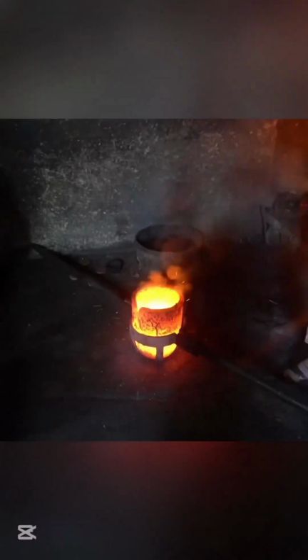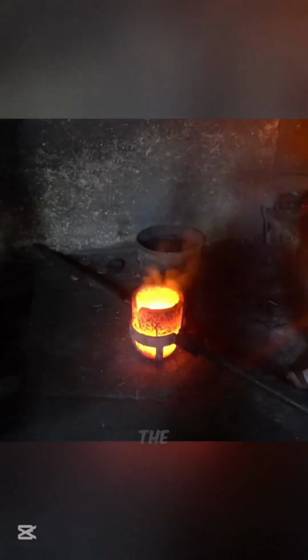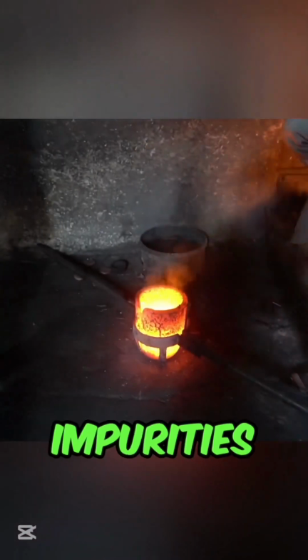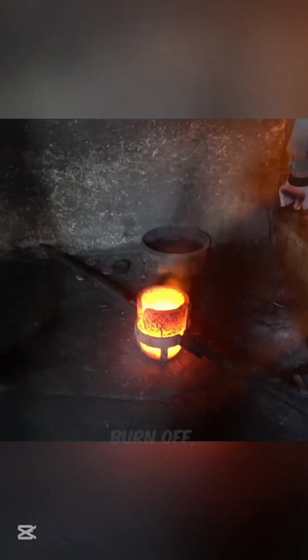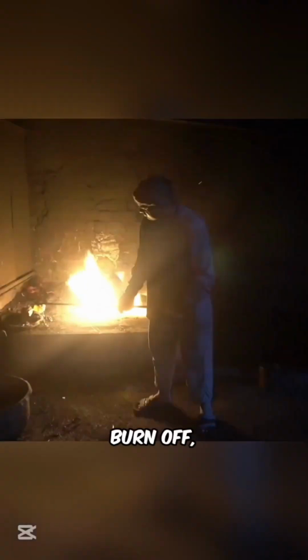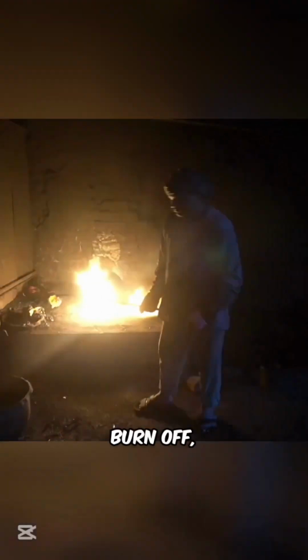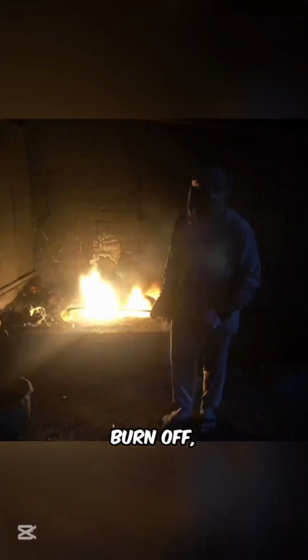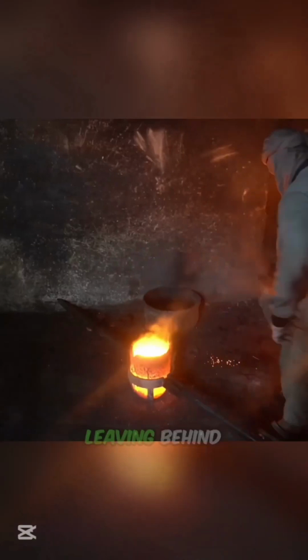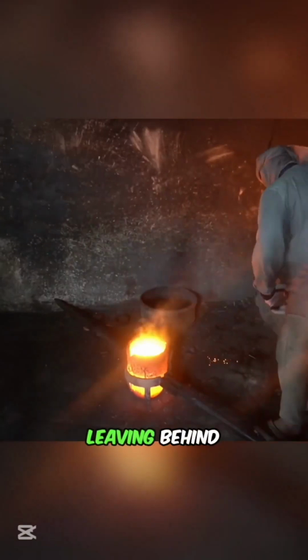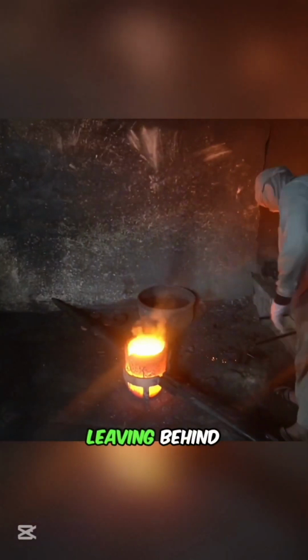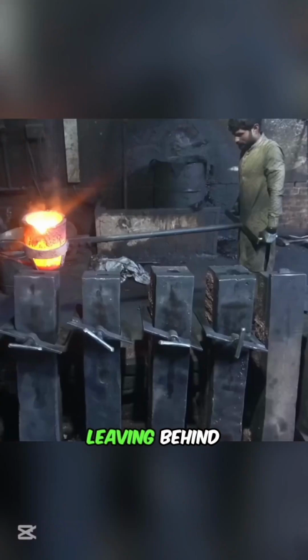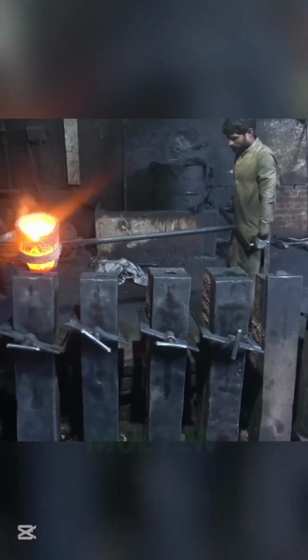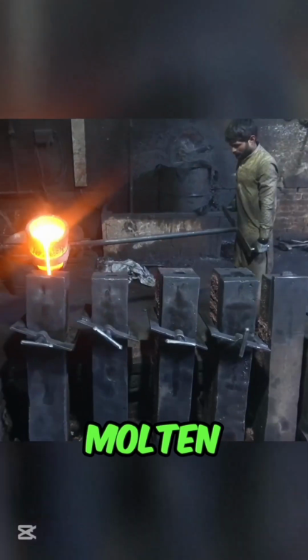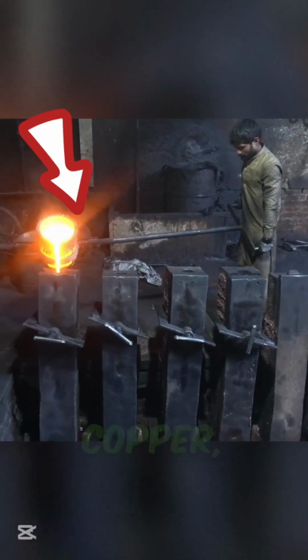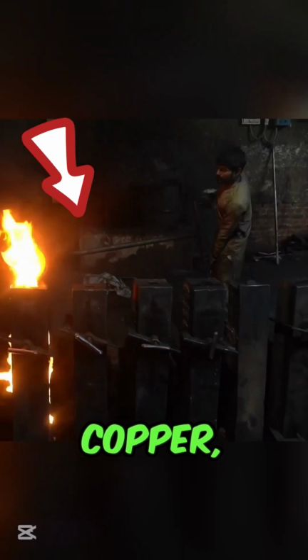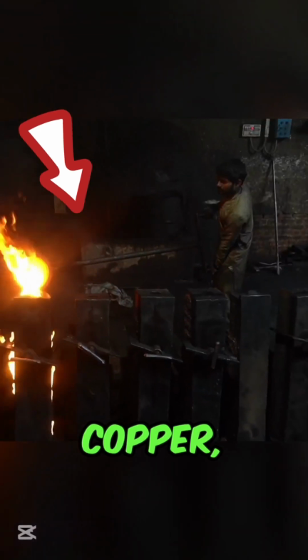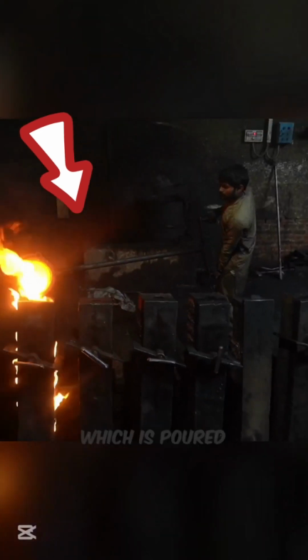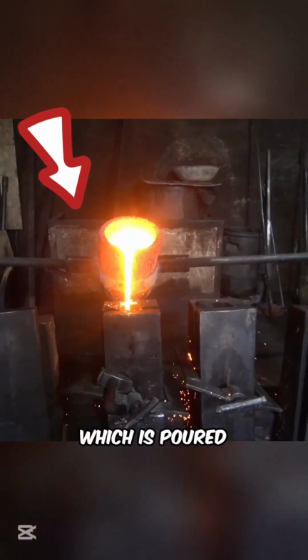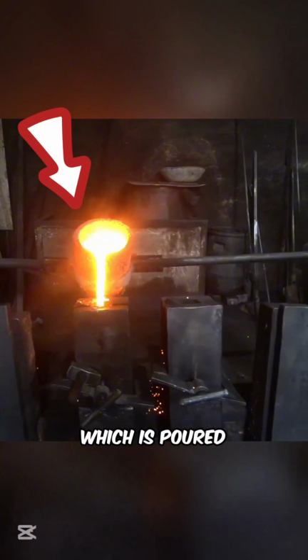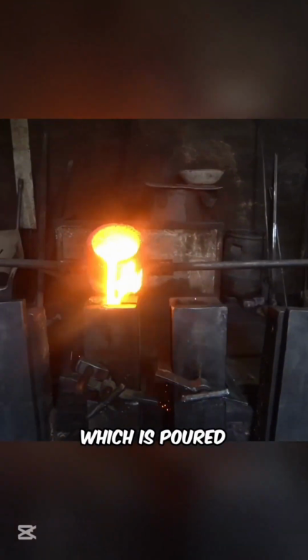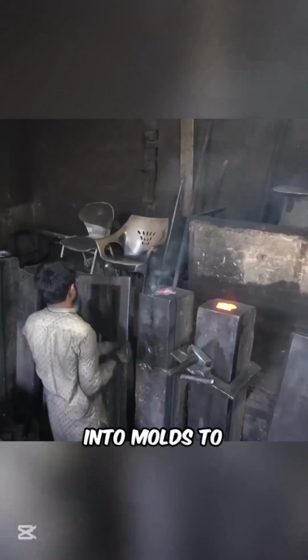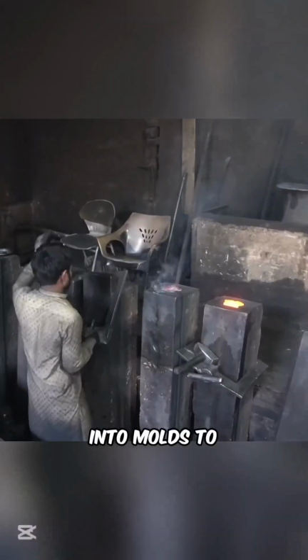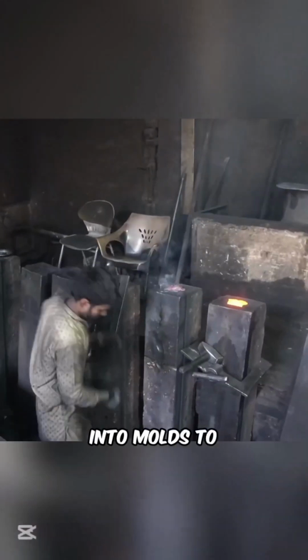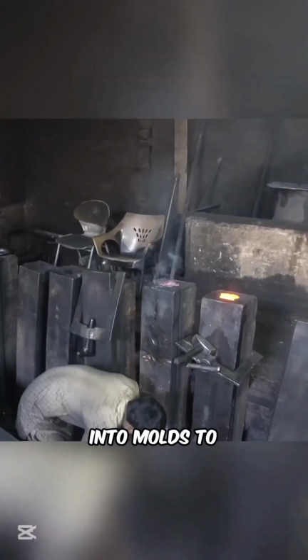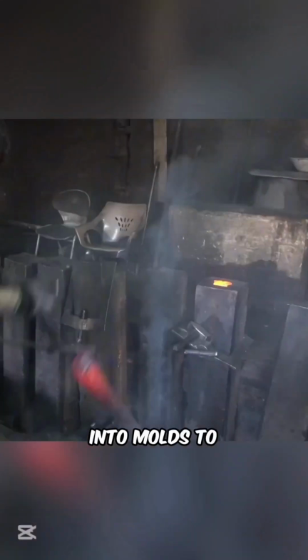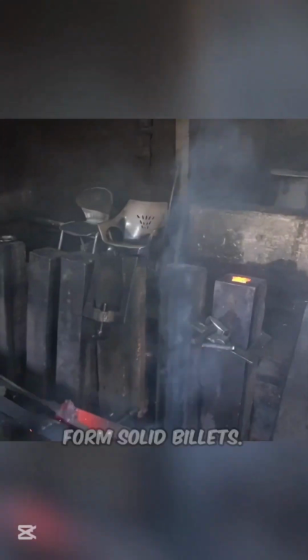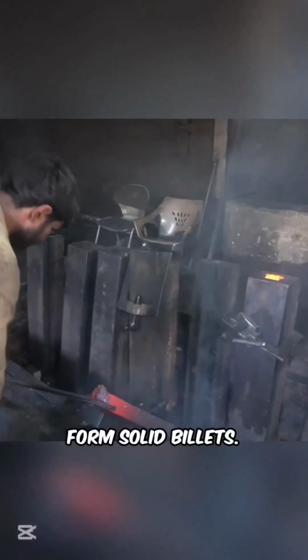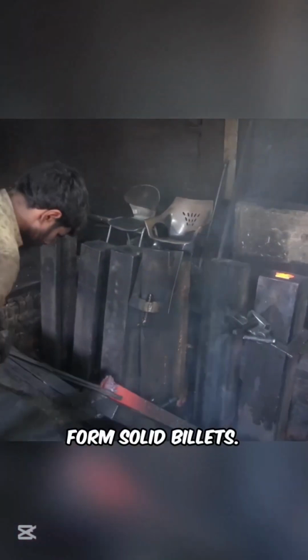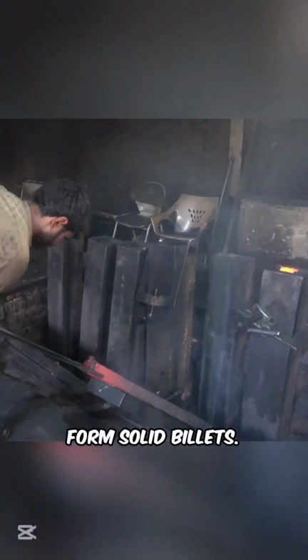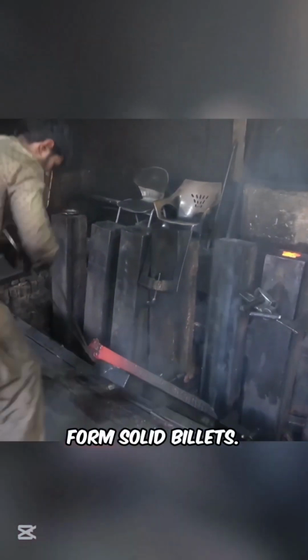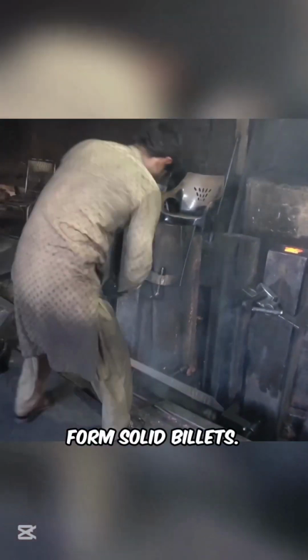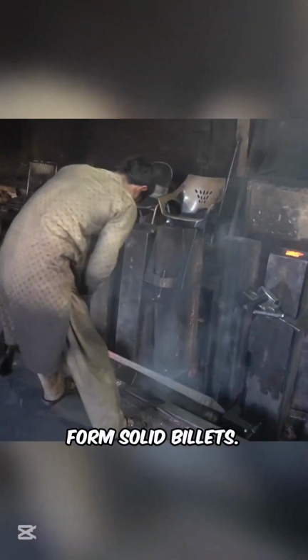Impurities burn off, leaving behind molten copper, which is poured into molds to form solid billets.